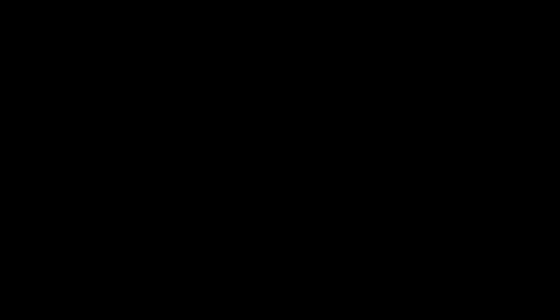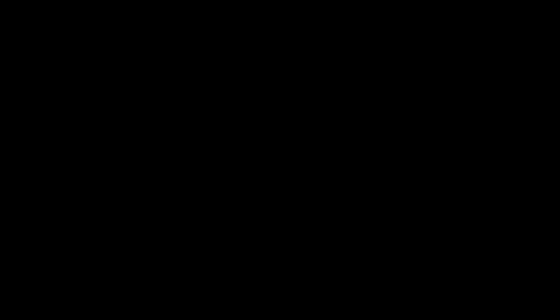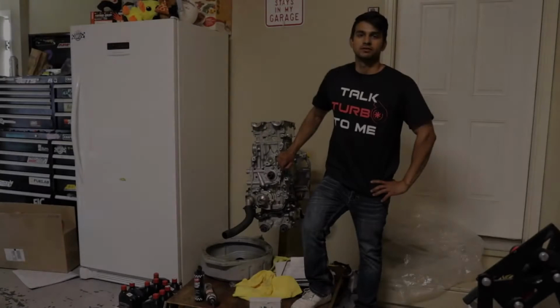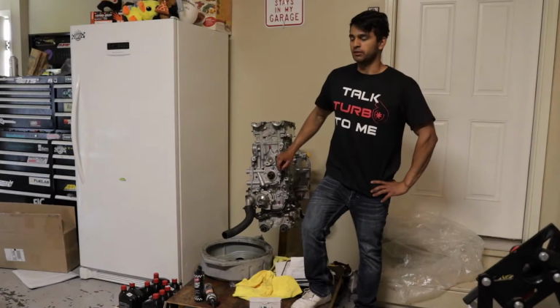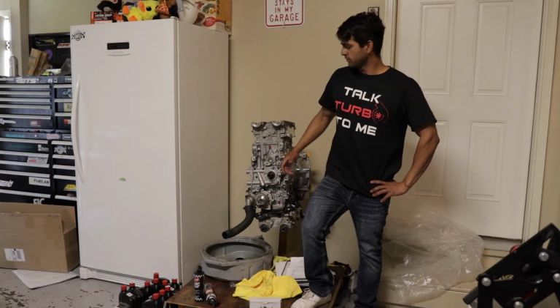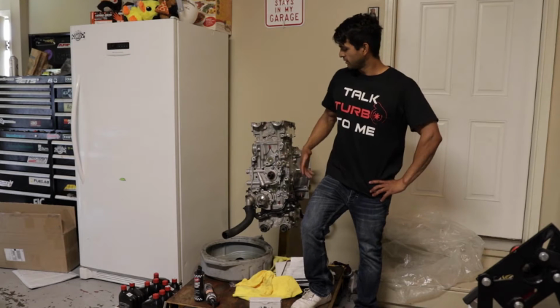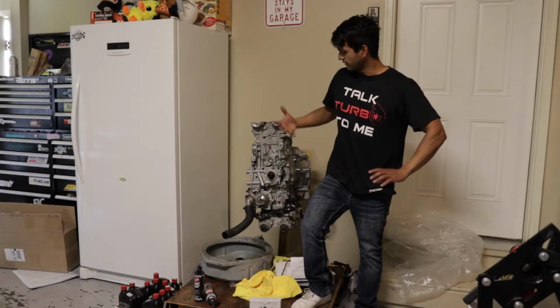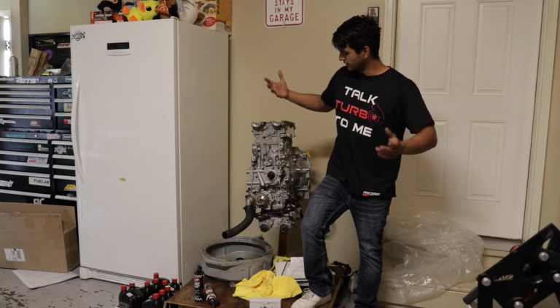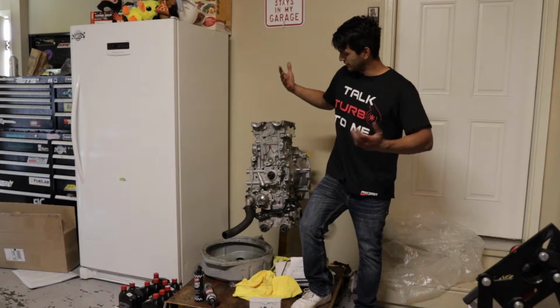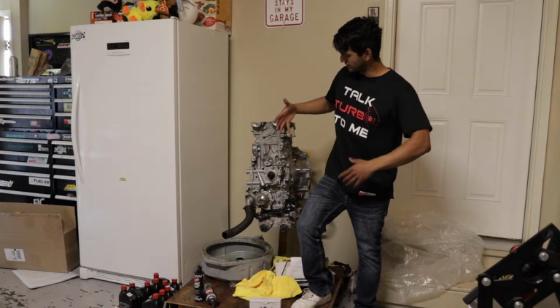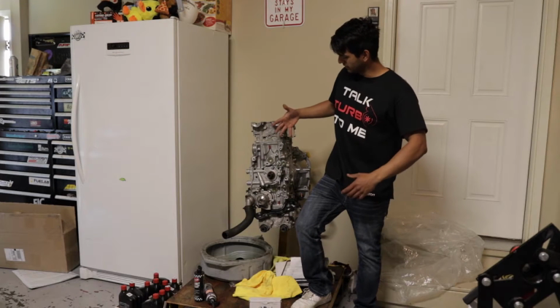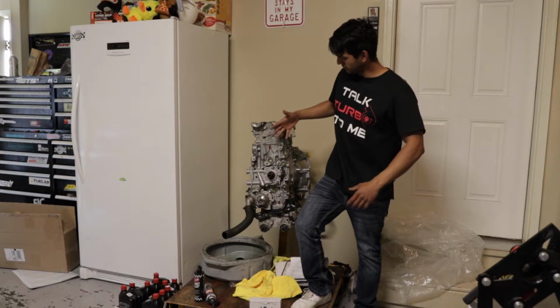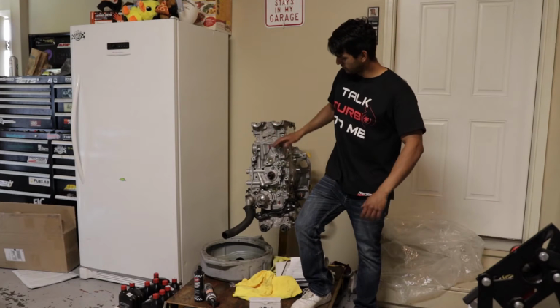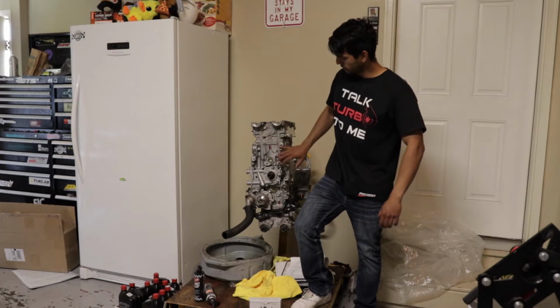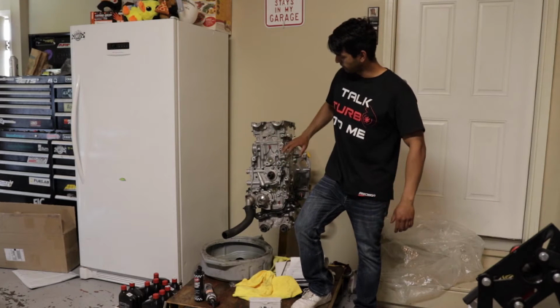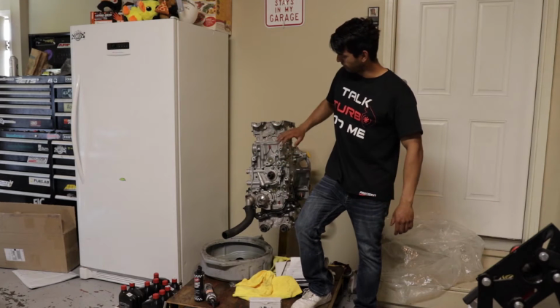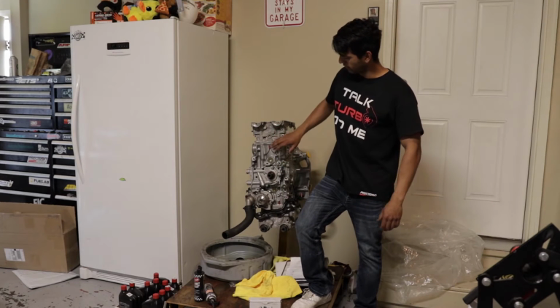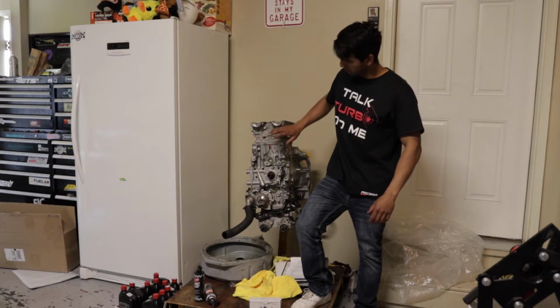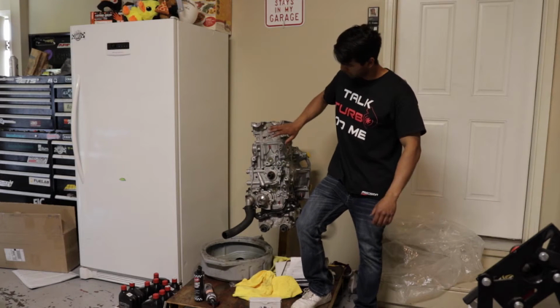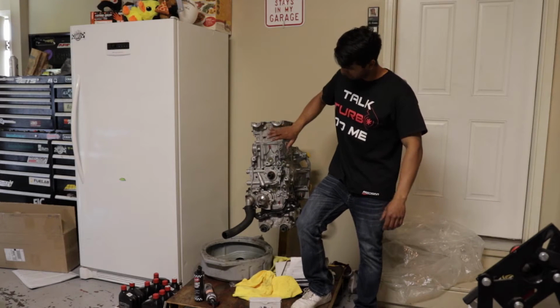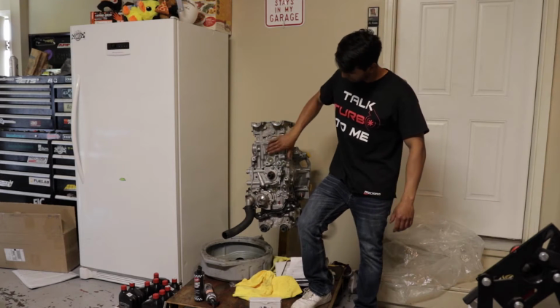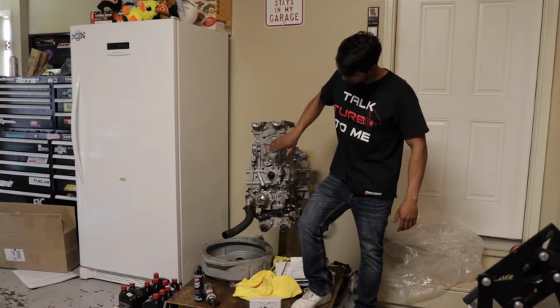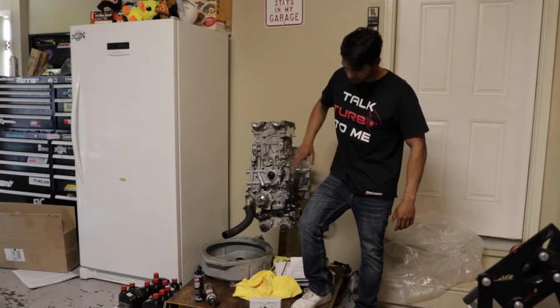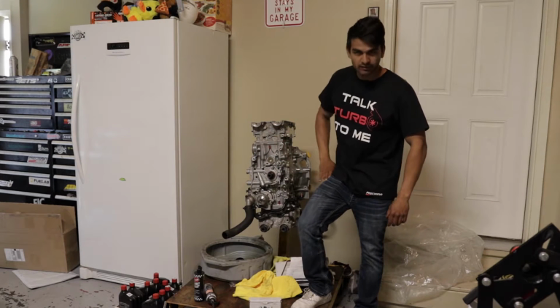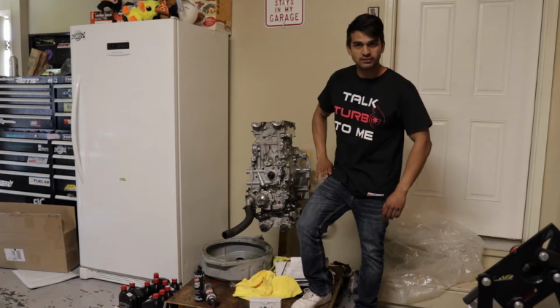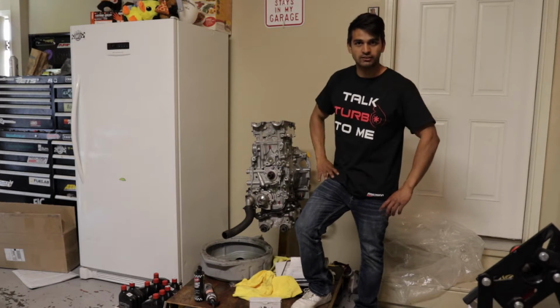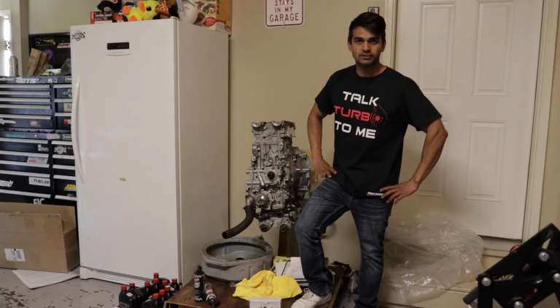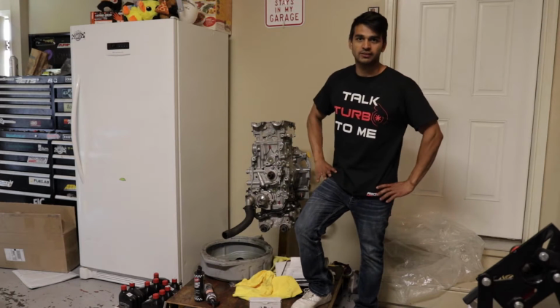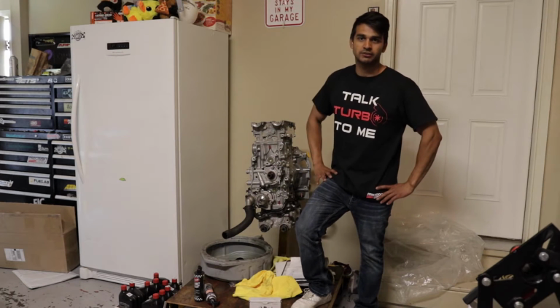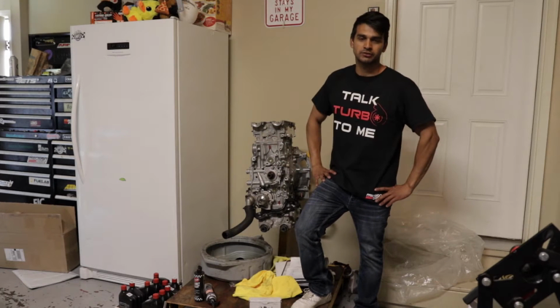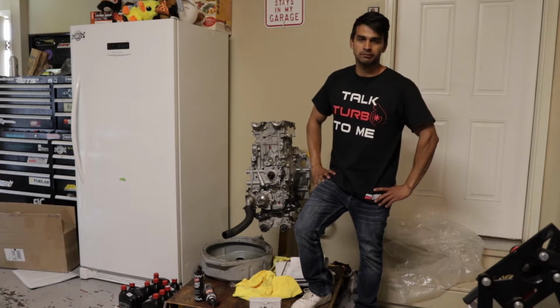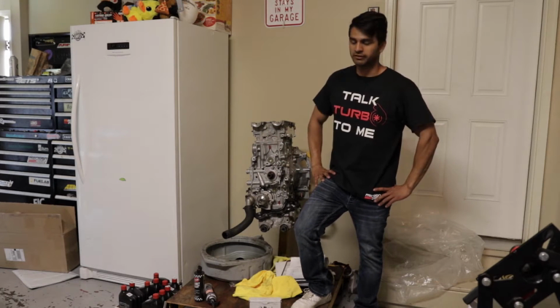We finally got my motor back, so let's get into assembly.